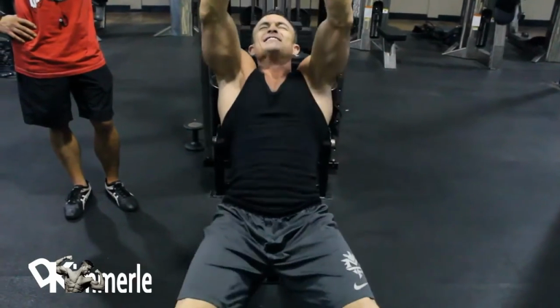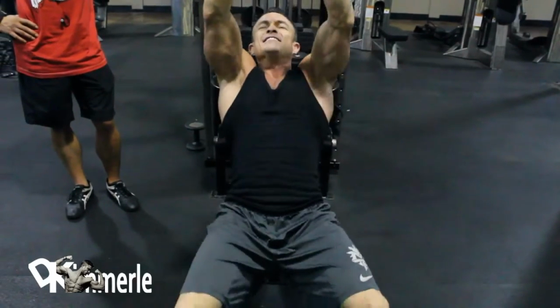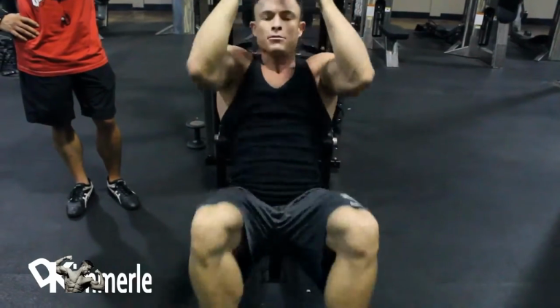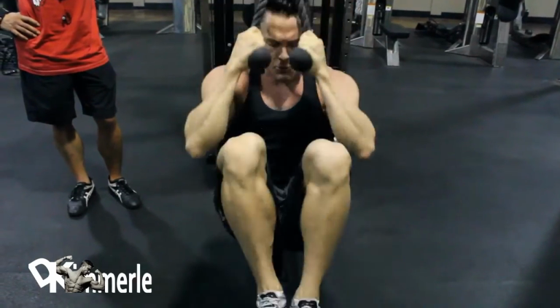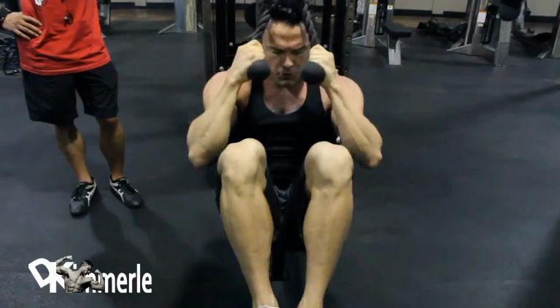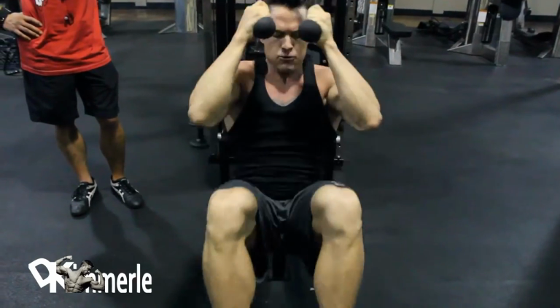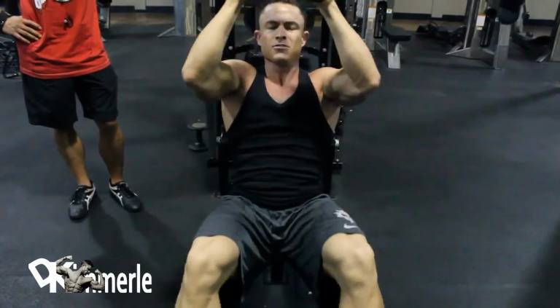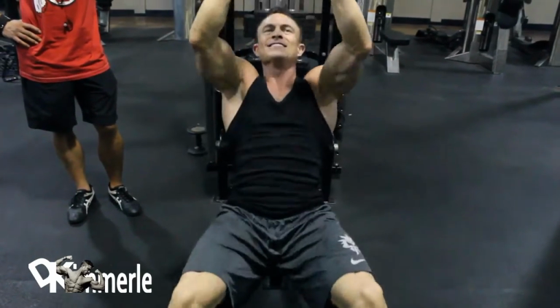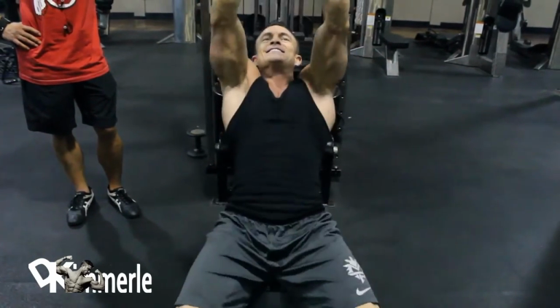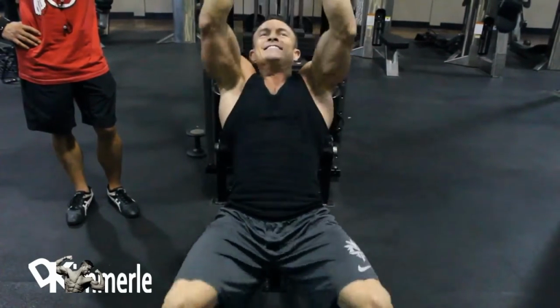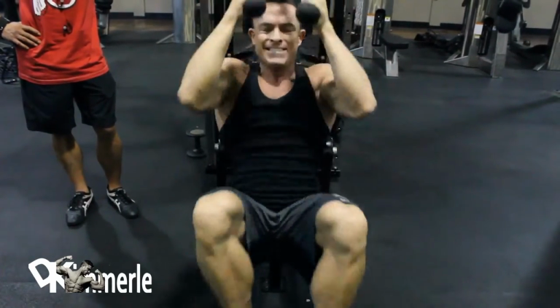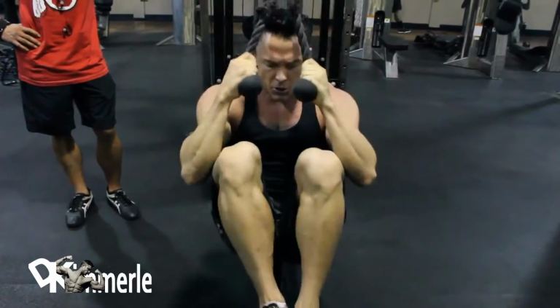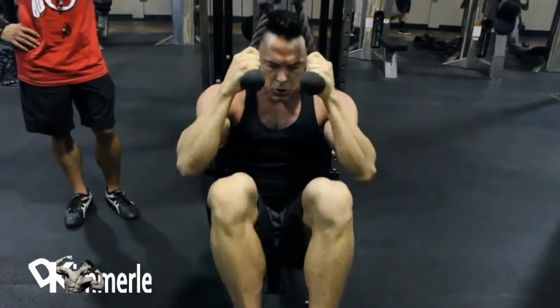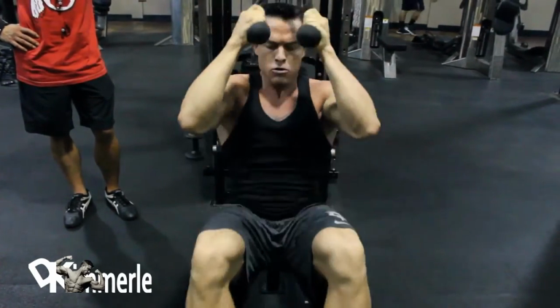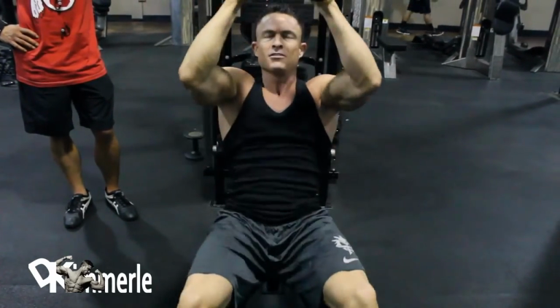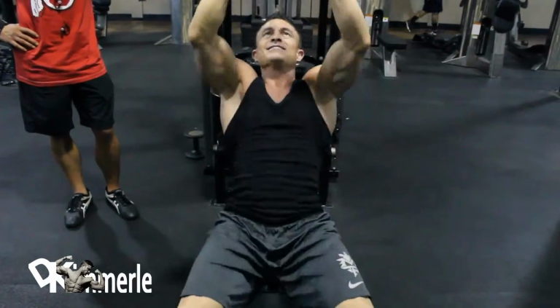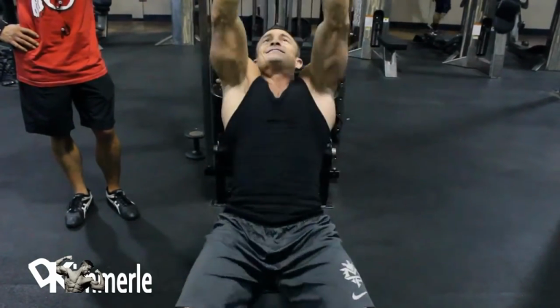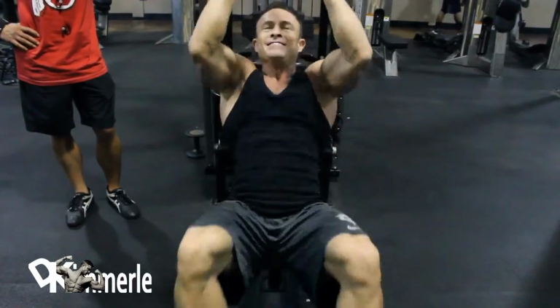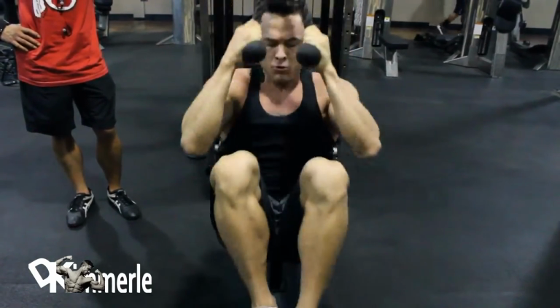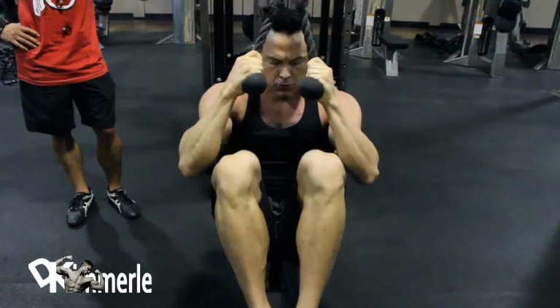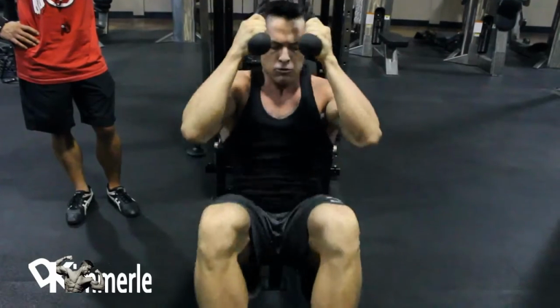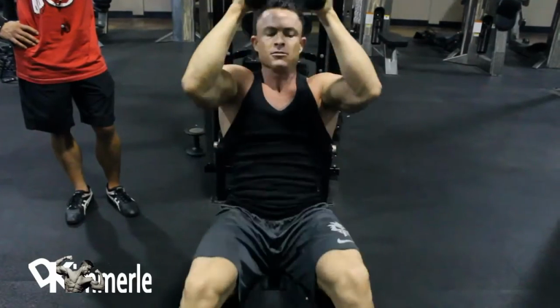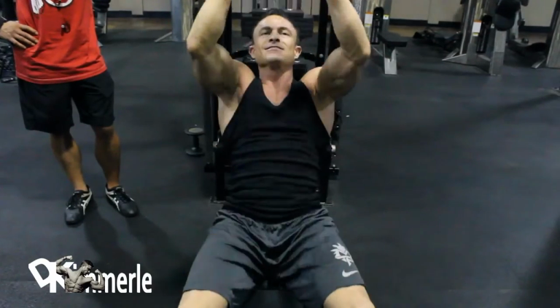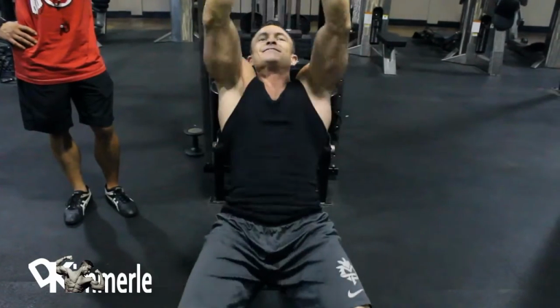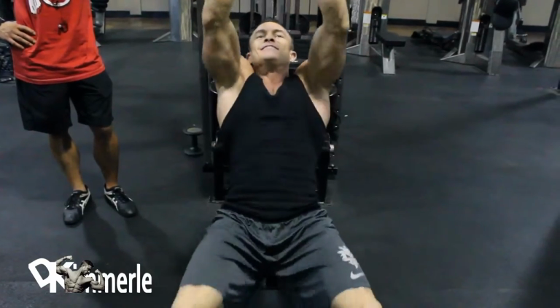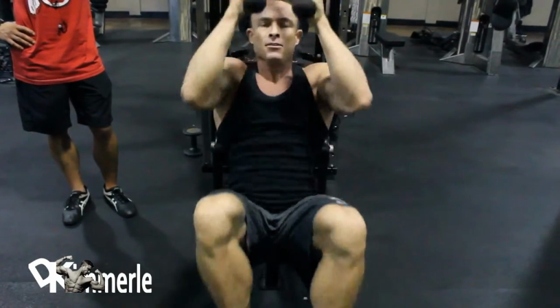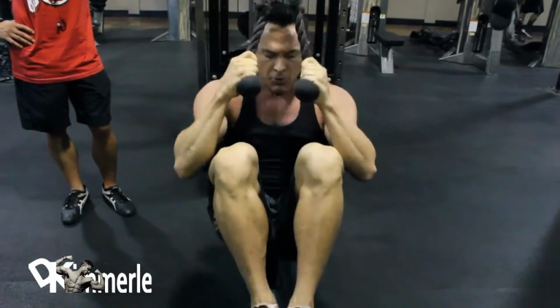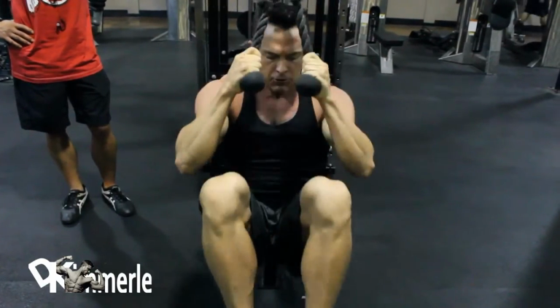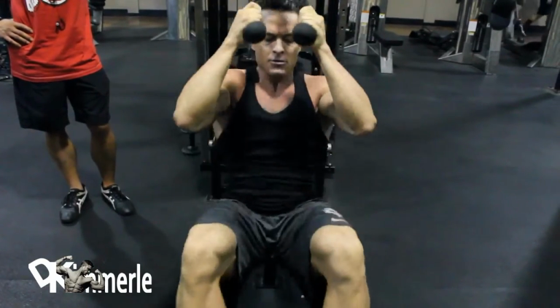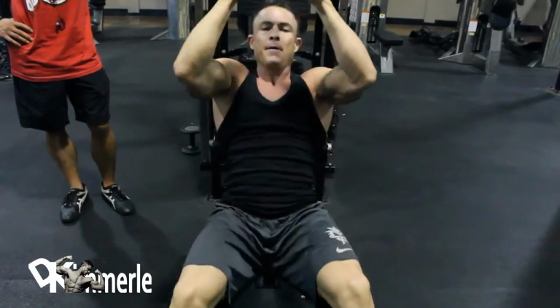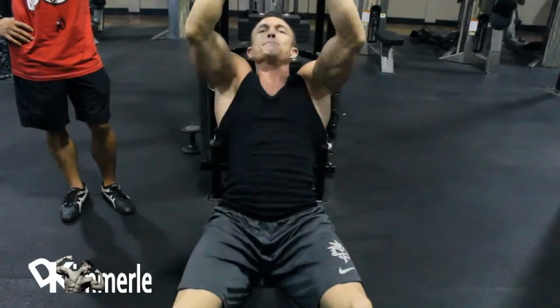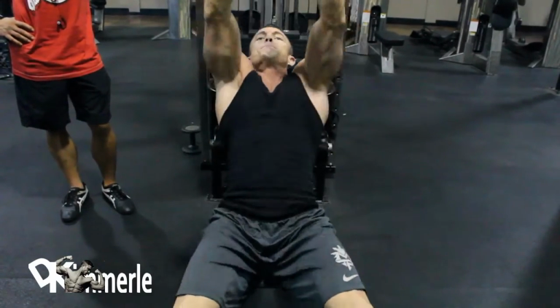Nice. I like this — it's different, it's fun. I think this is my new routine.